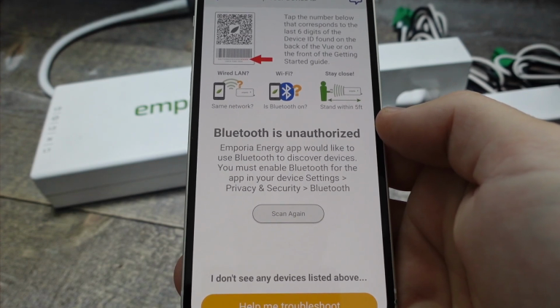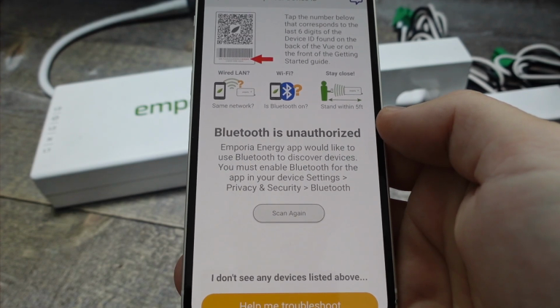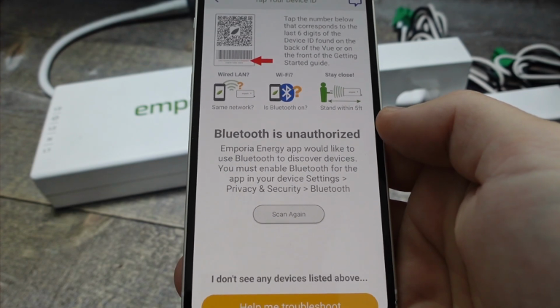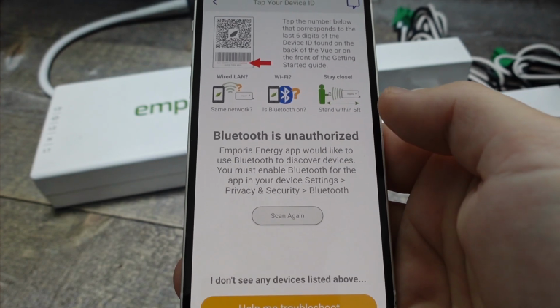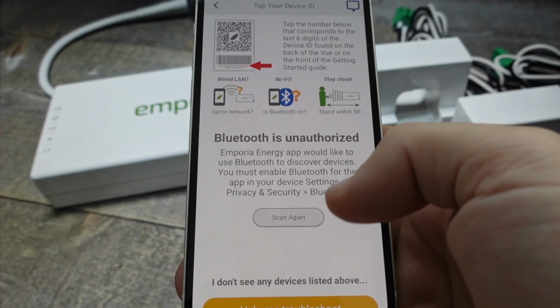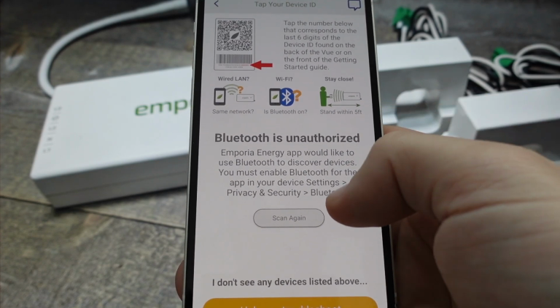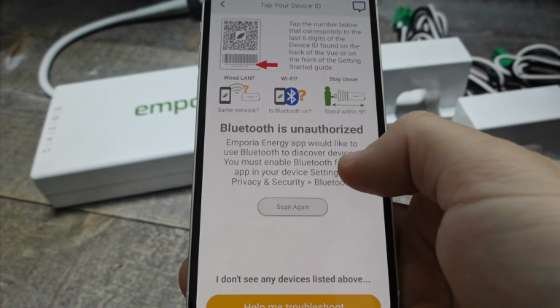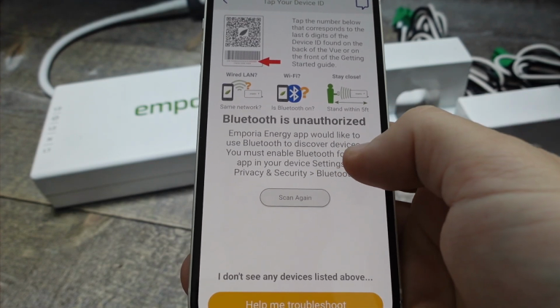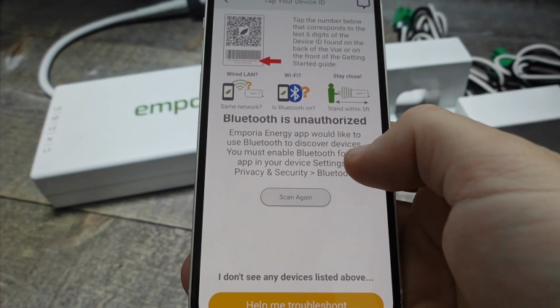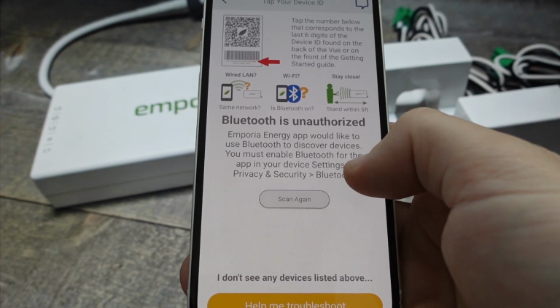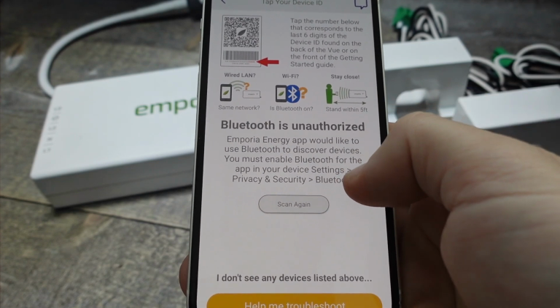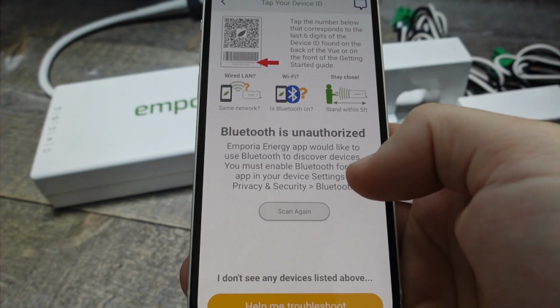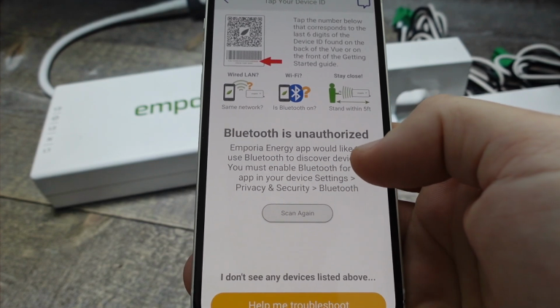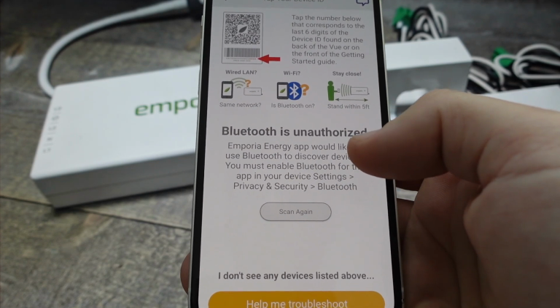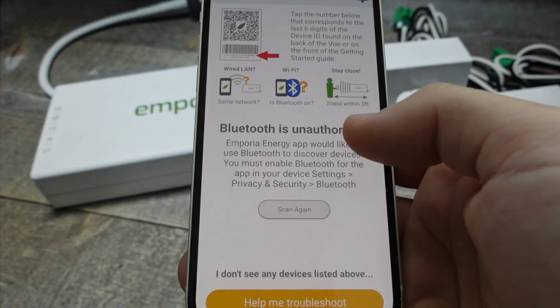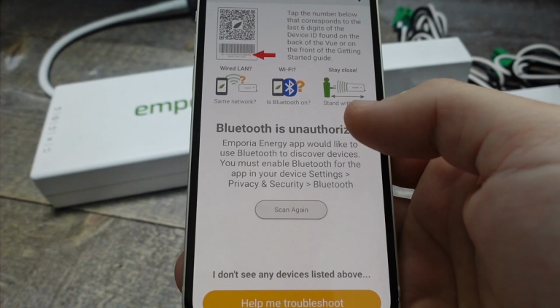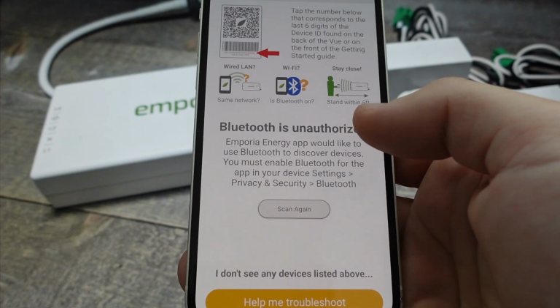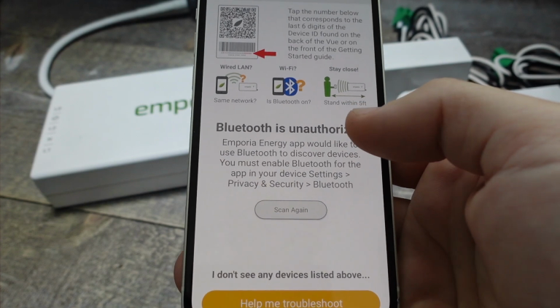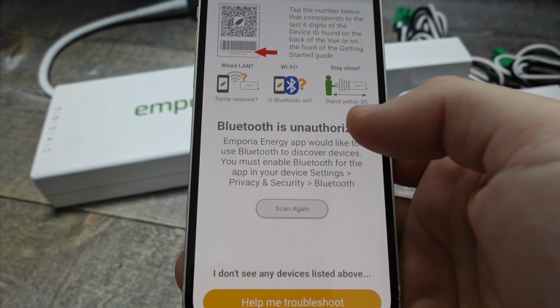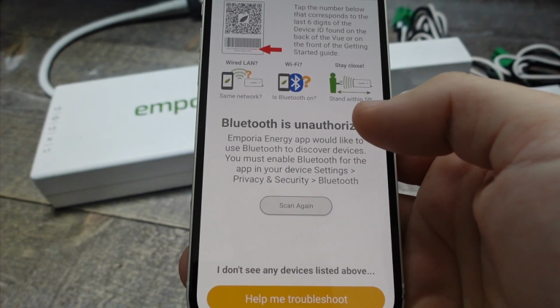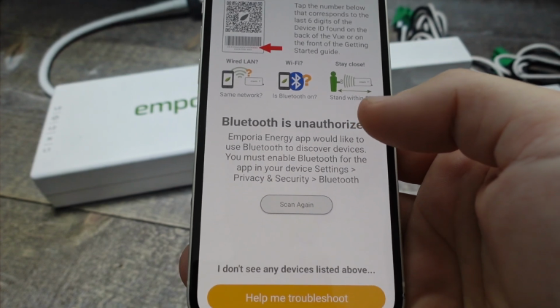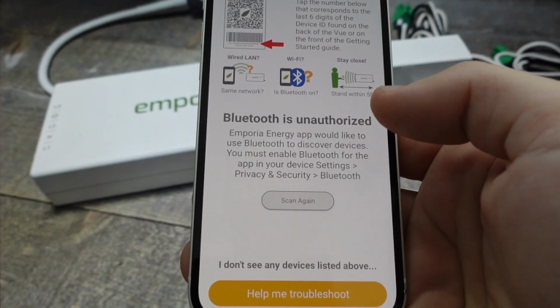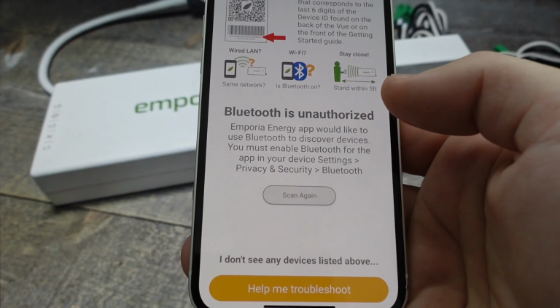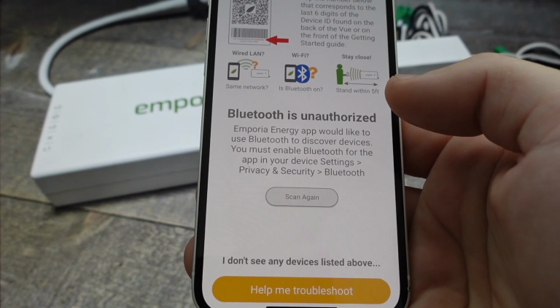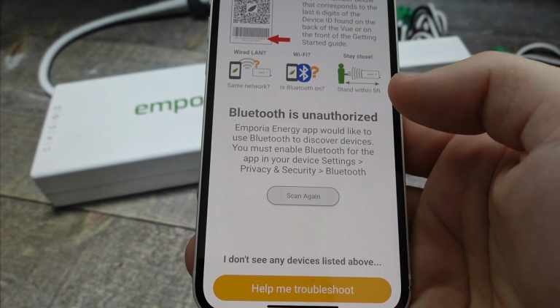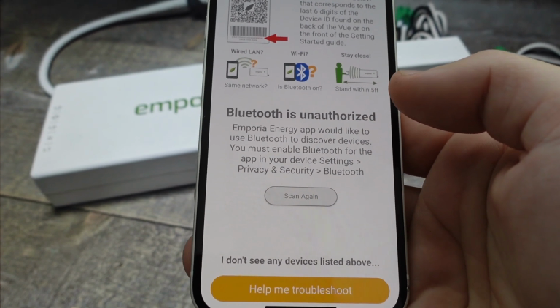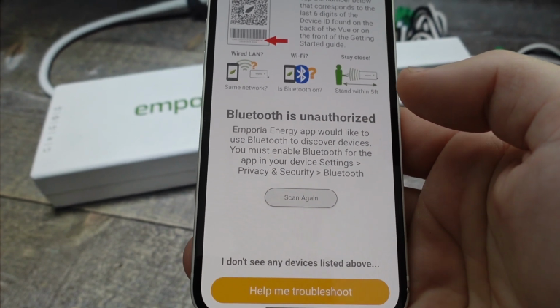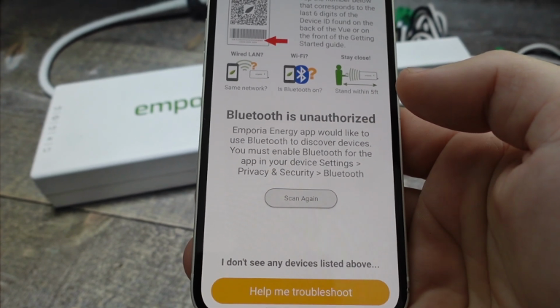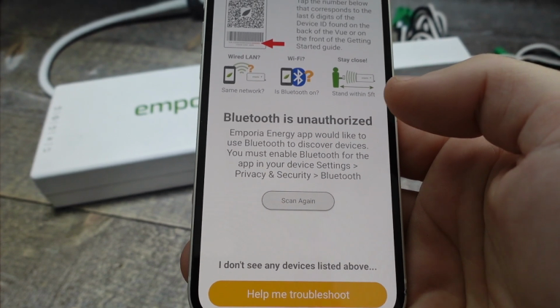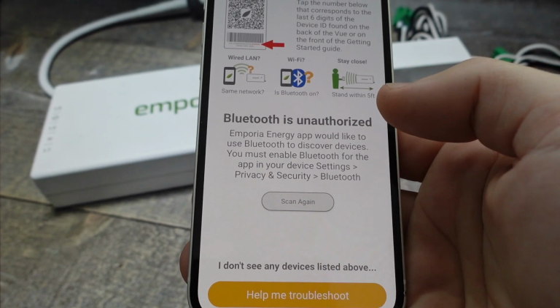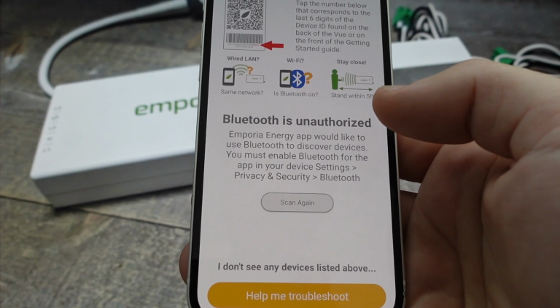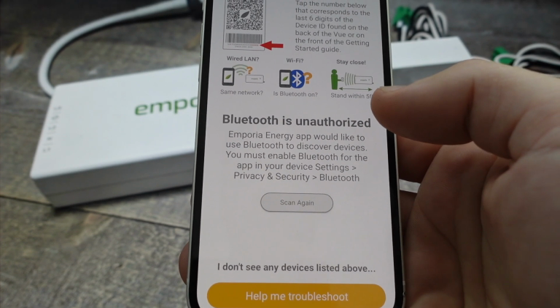You can go ahead and name the circuits one by one, and once it's all set up you never have to do it again. It will monitor the energy consumption of each circuit.